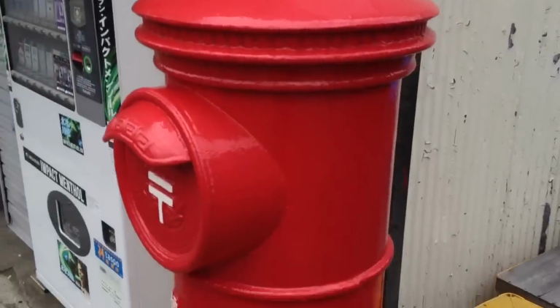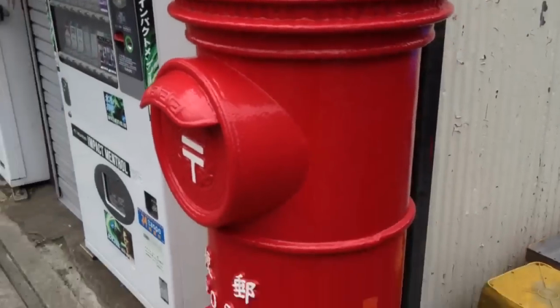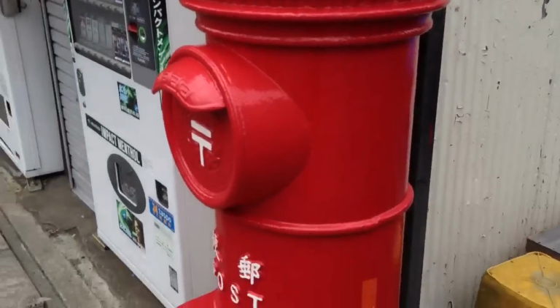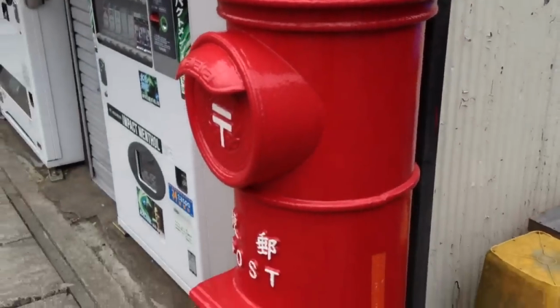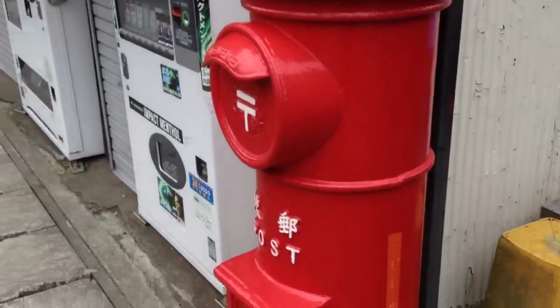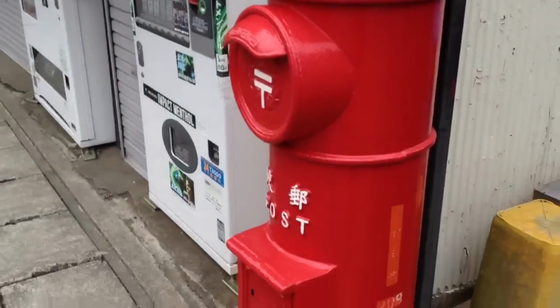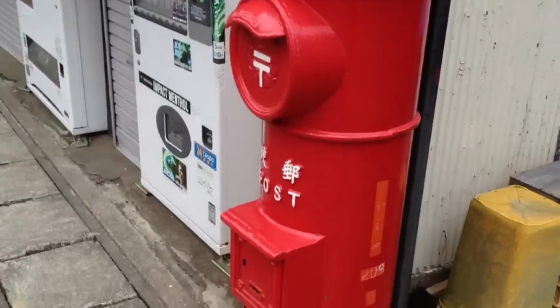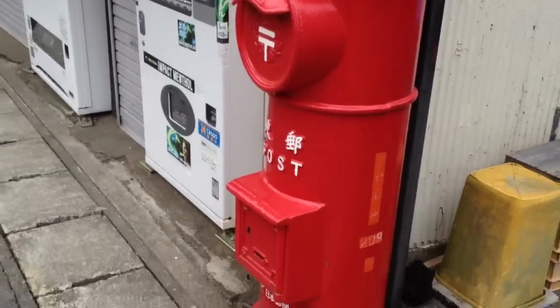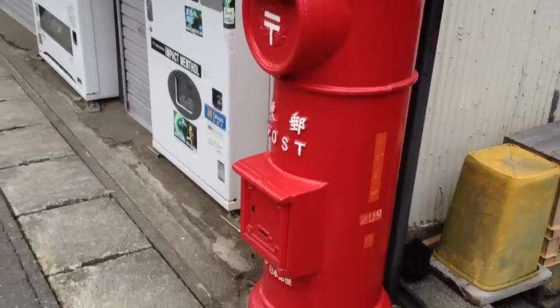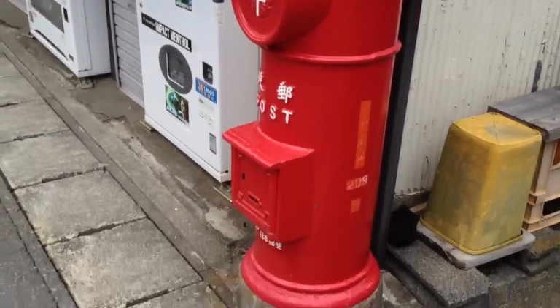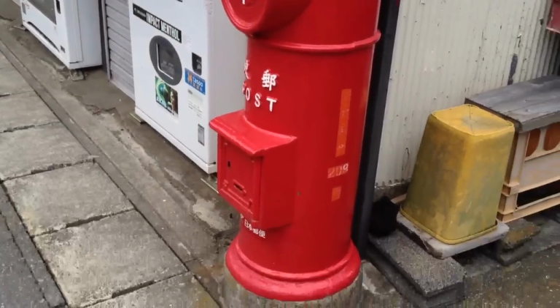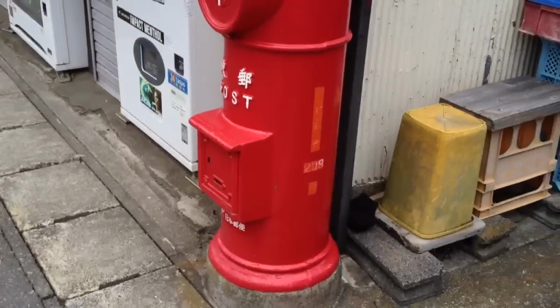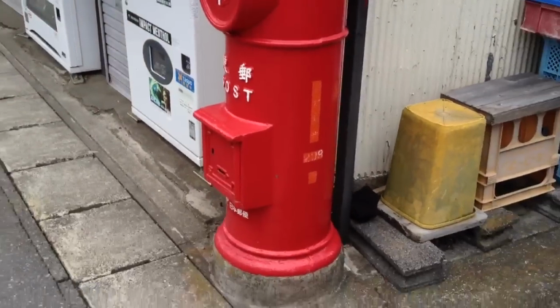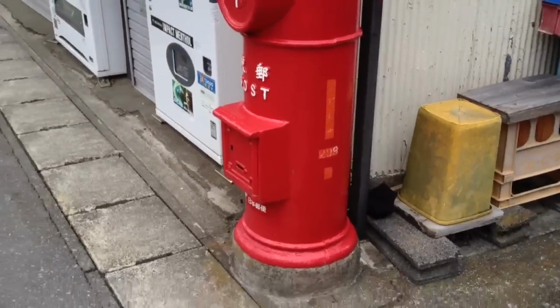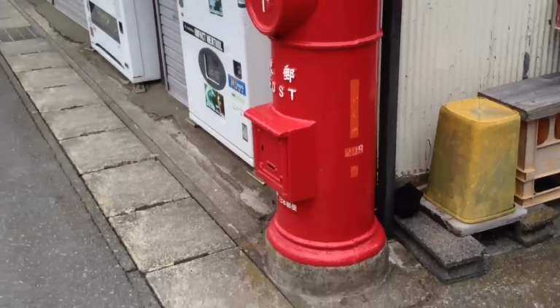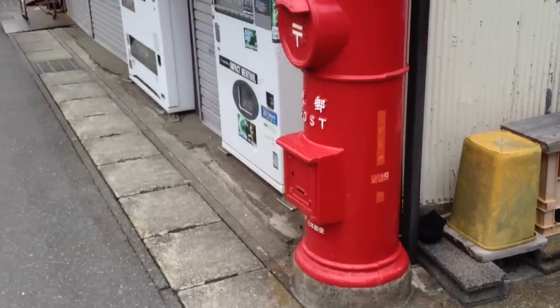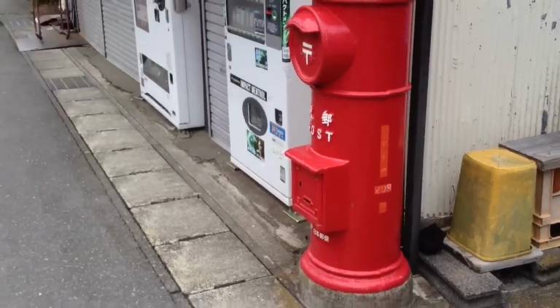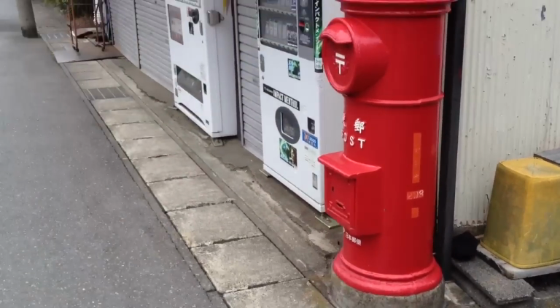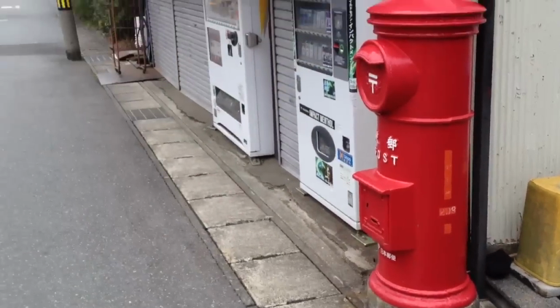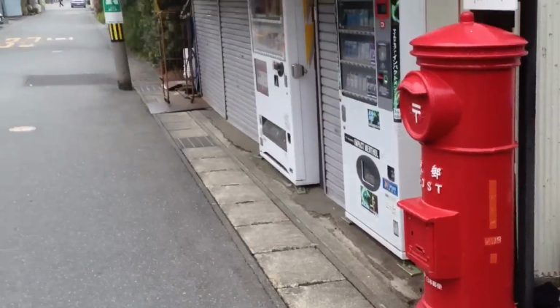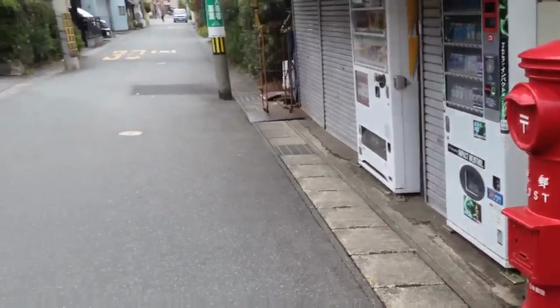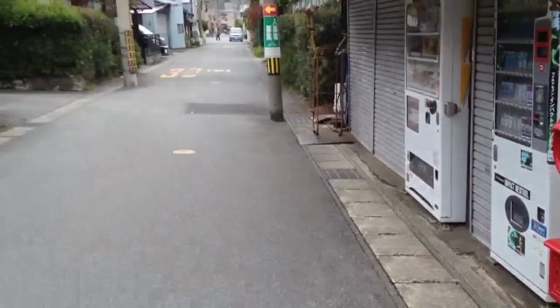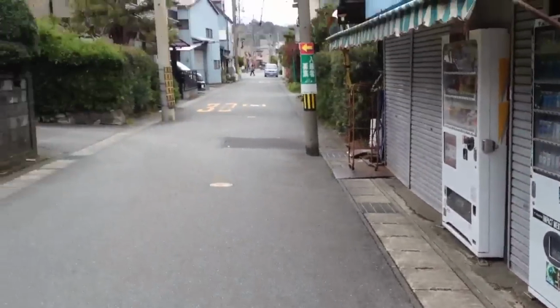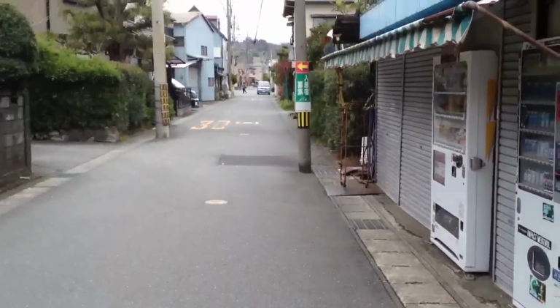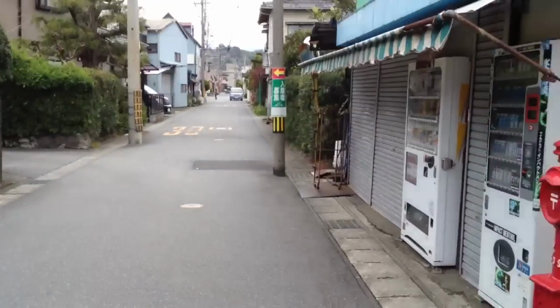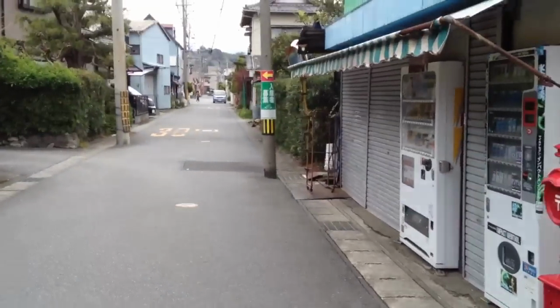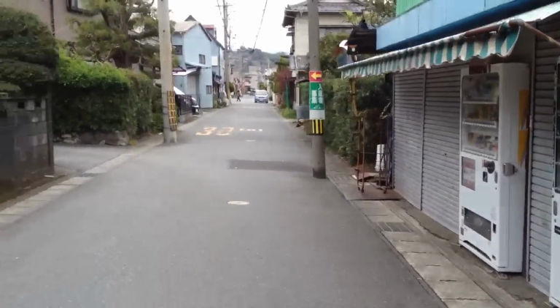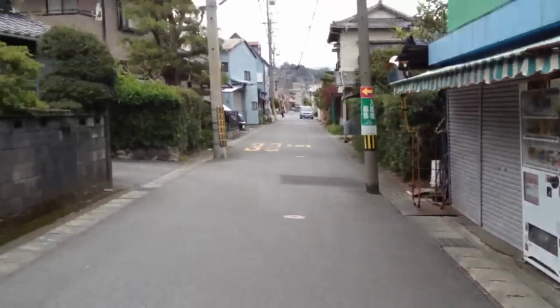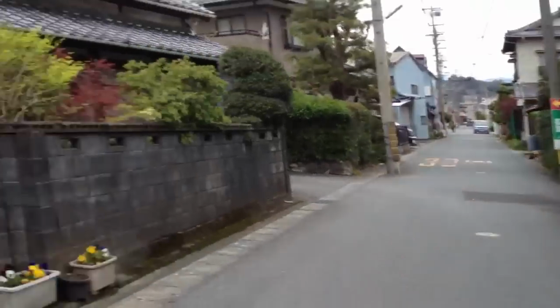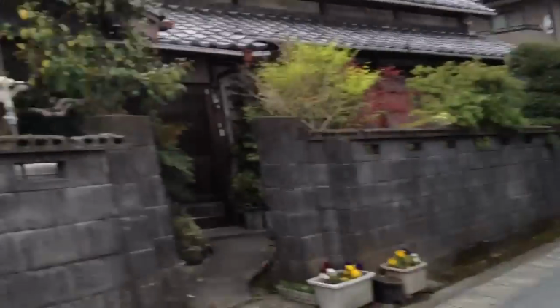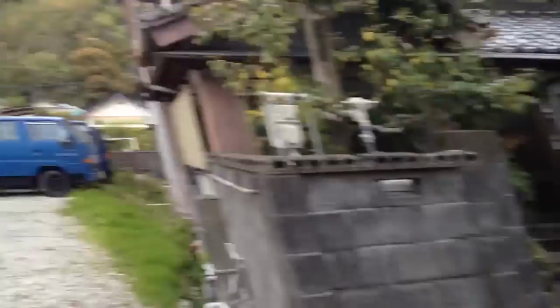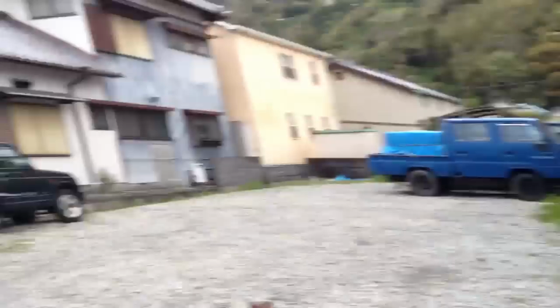Very, very nice. Old style Japanese mailbox on an old style Japanese street. See ya.